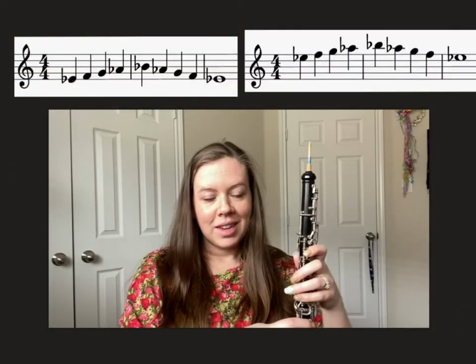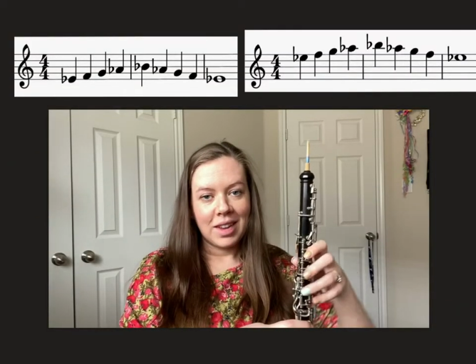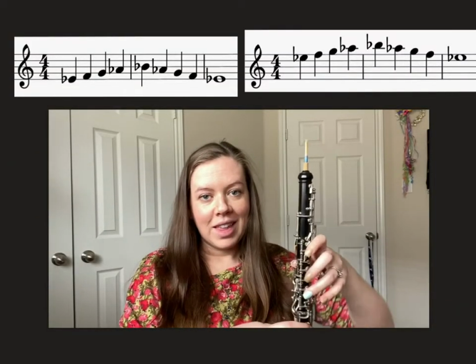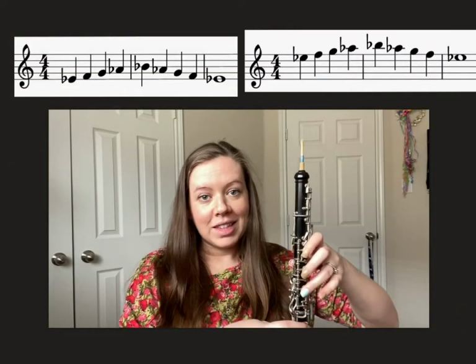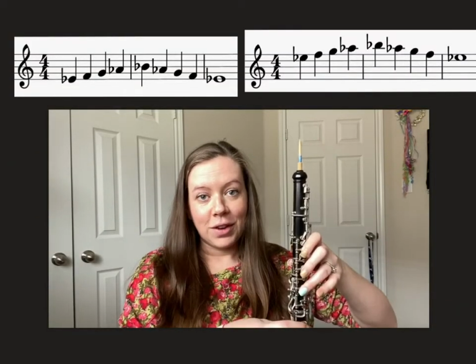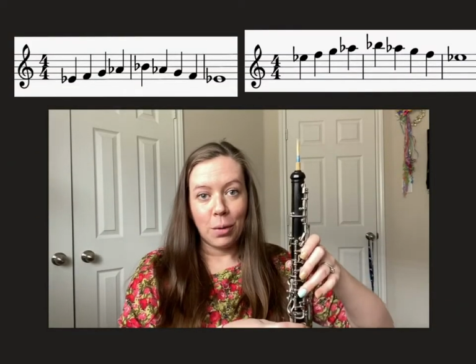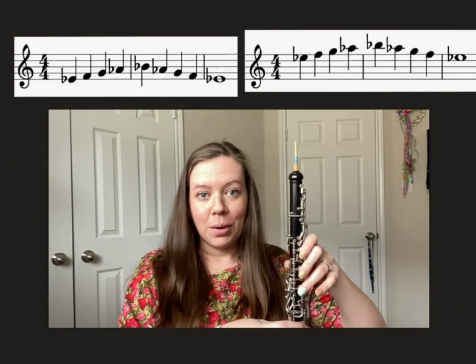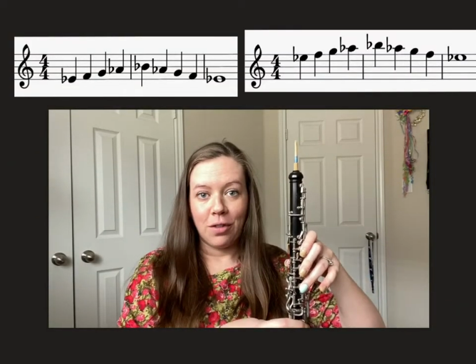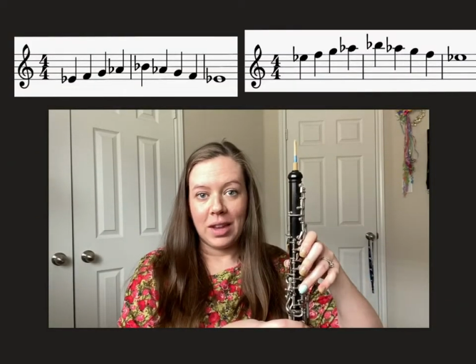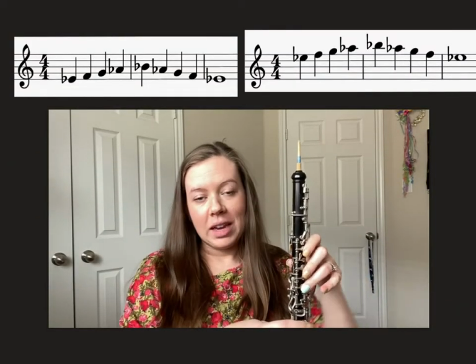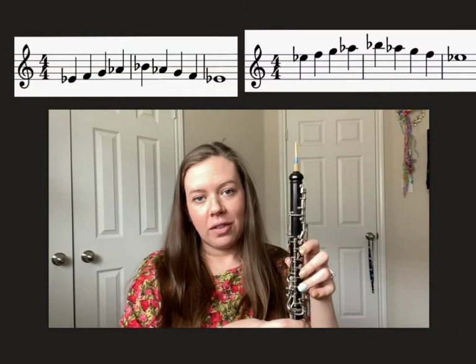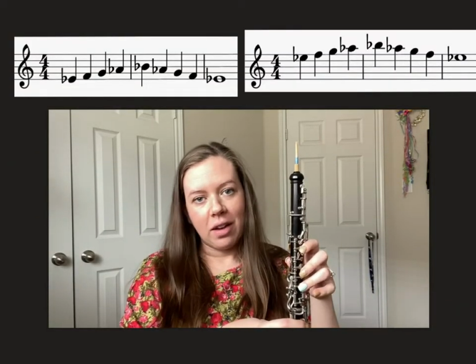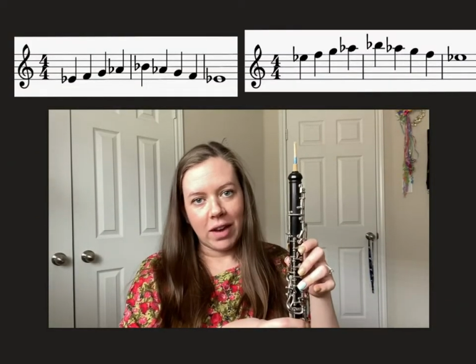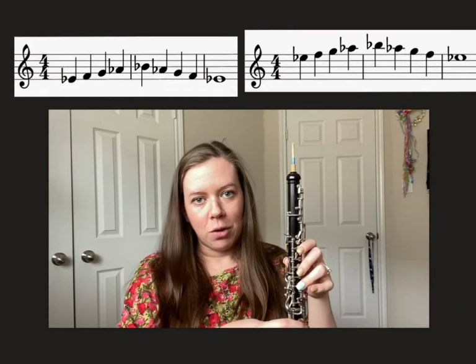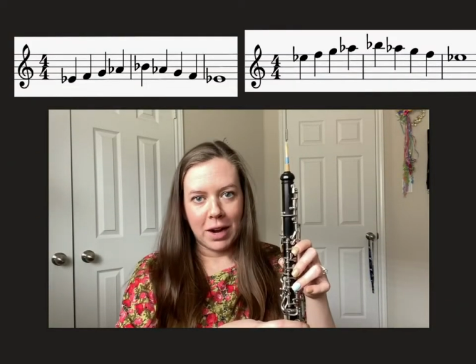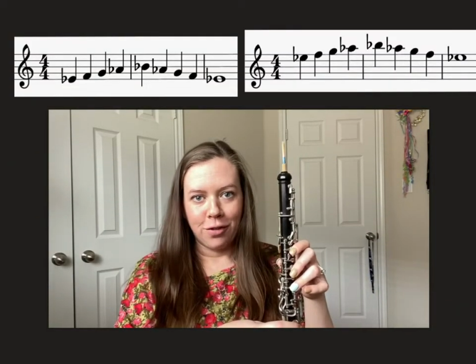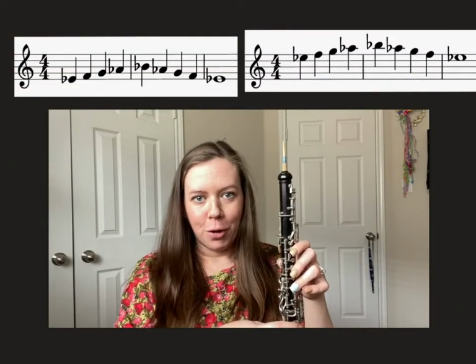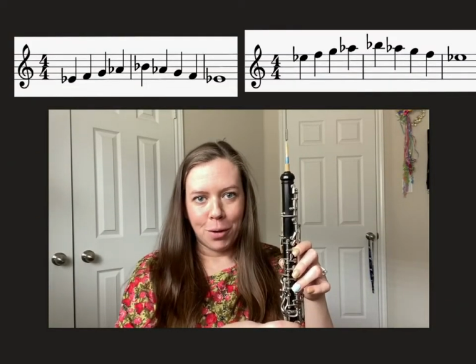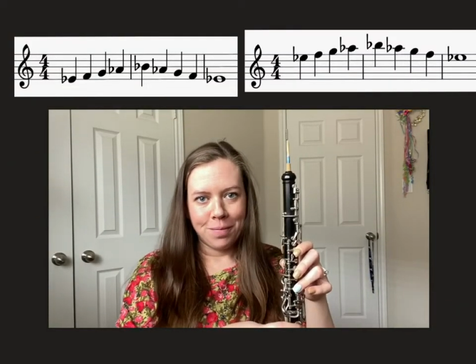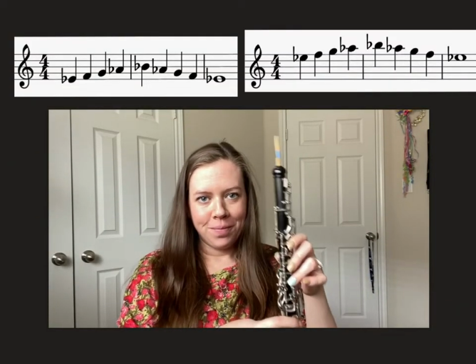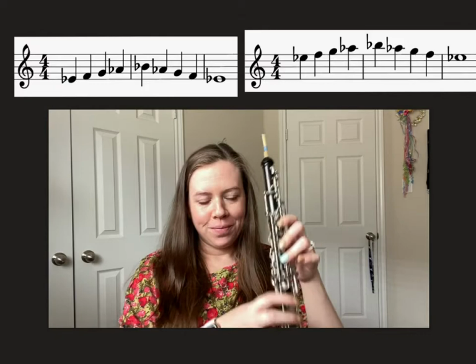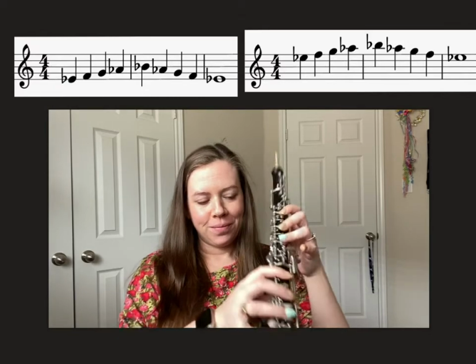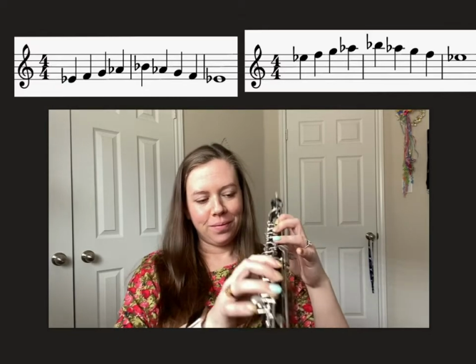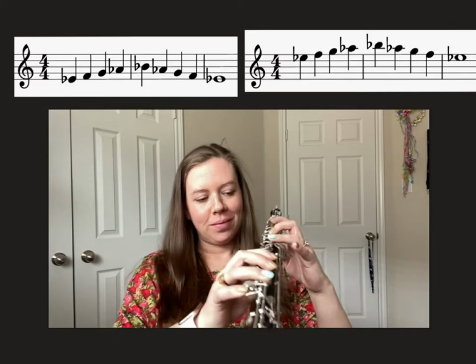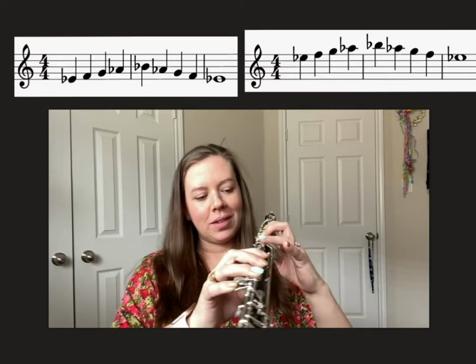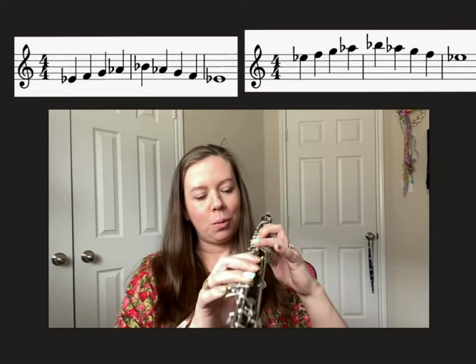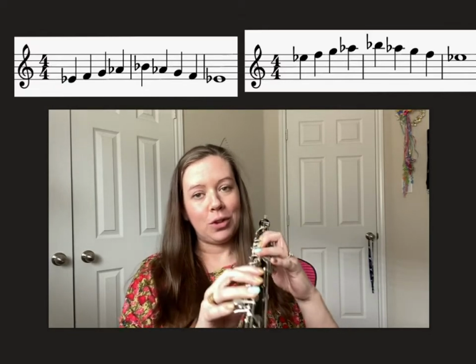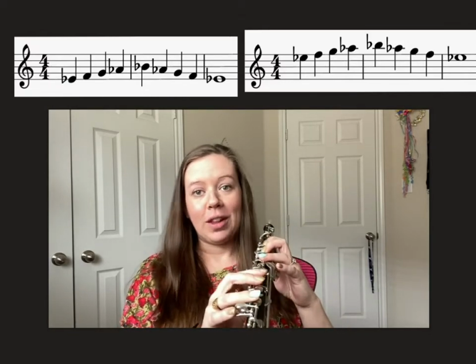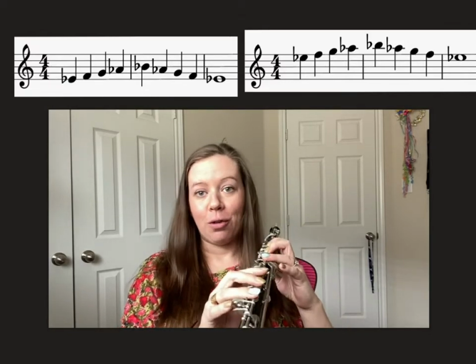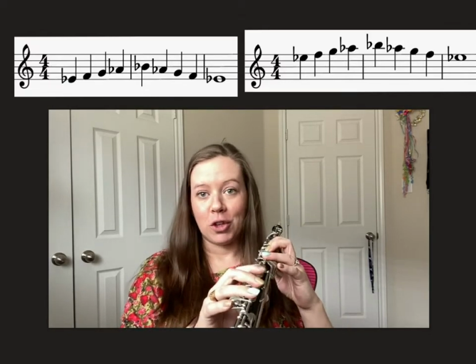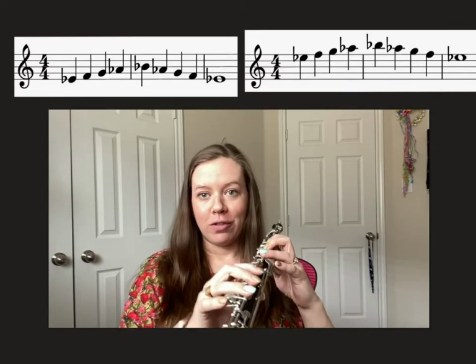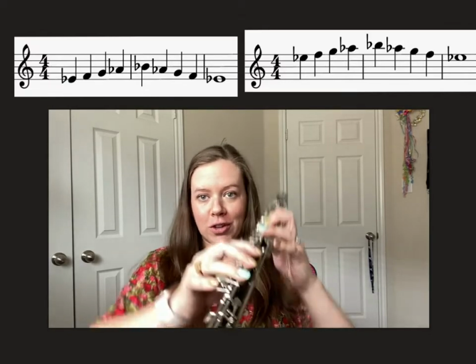In this video we're going over the E-flat five-note pattern for oboe. We'll do the low version first.